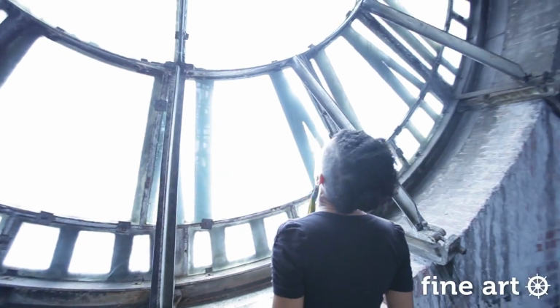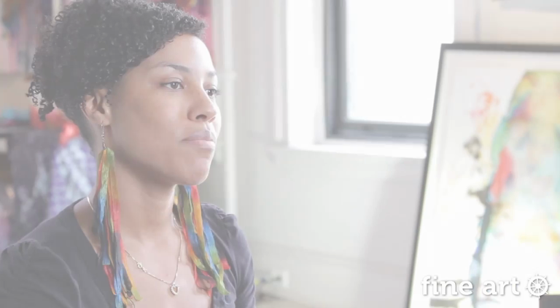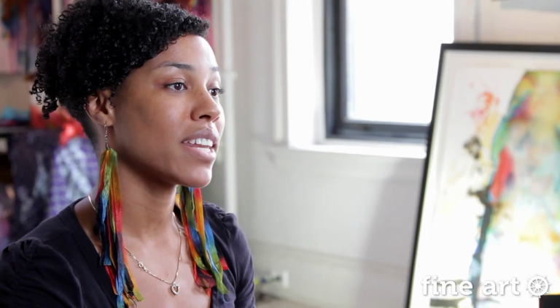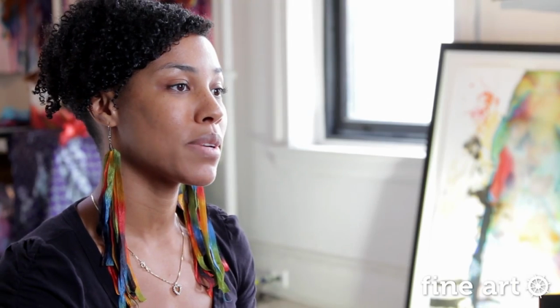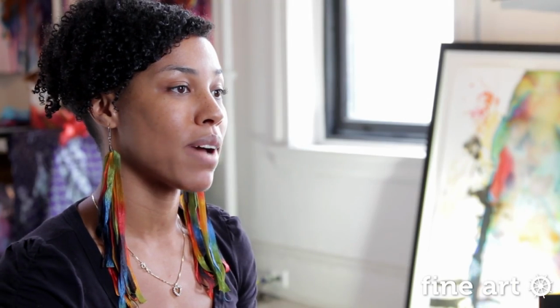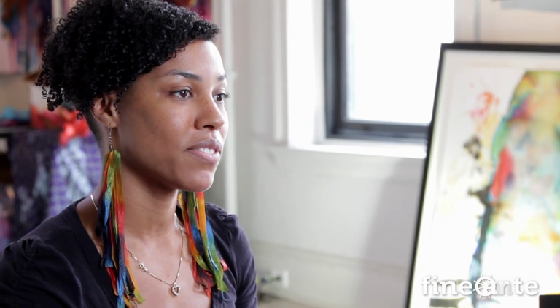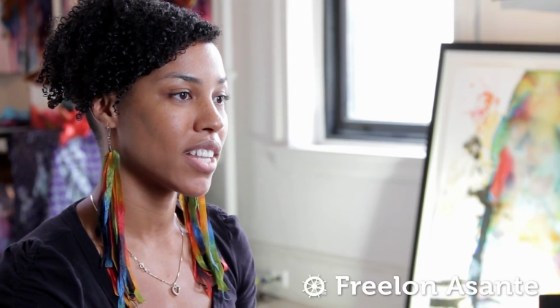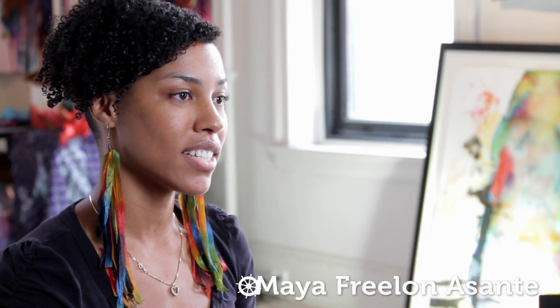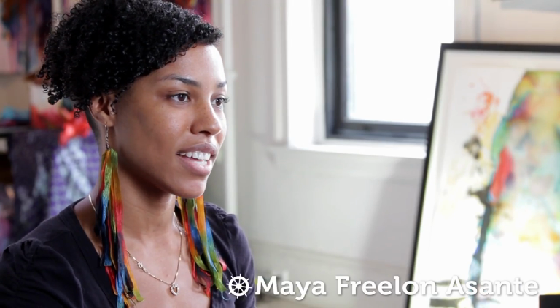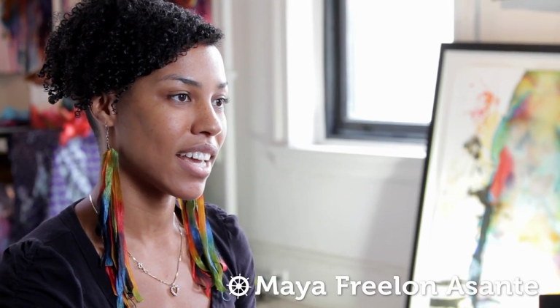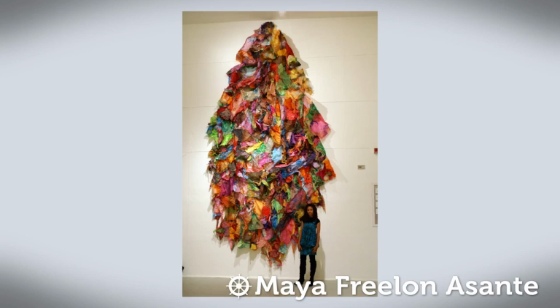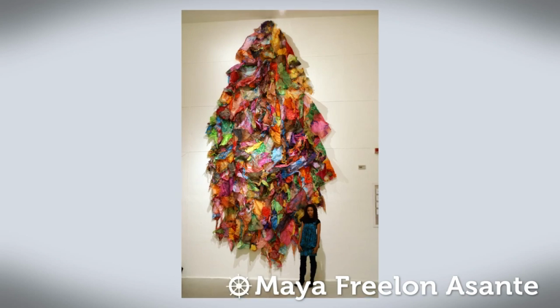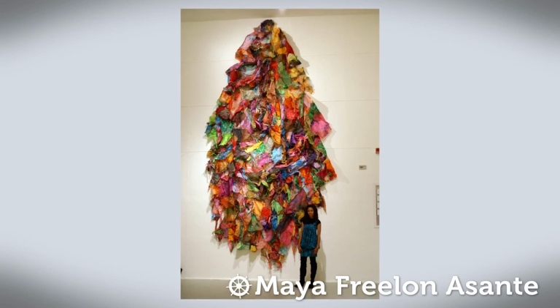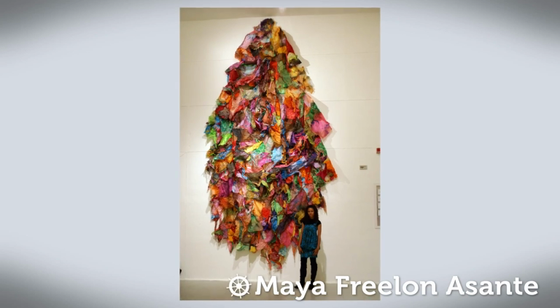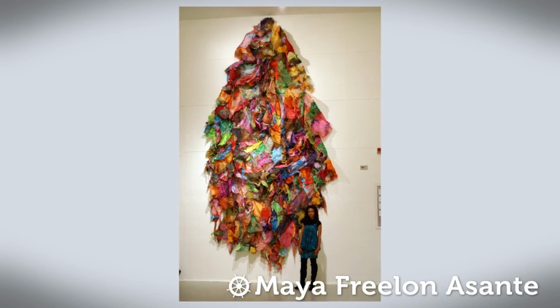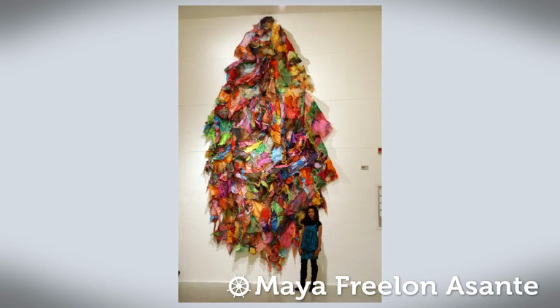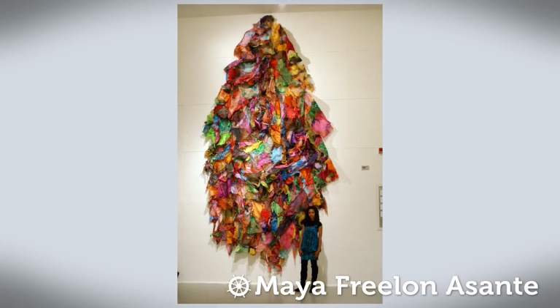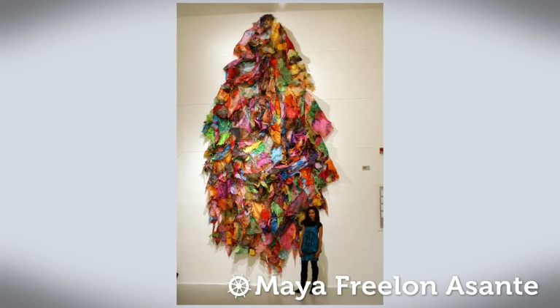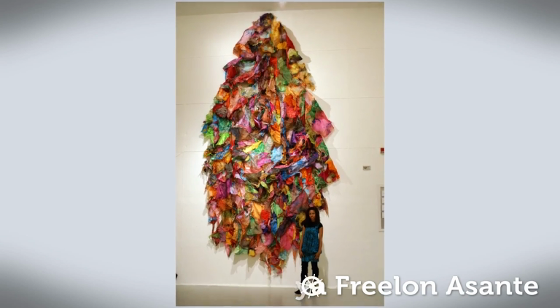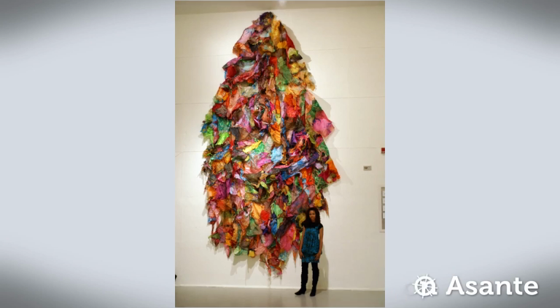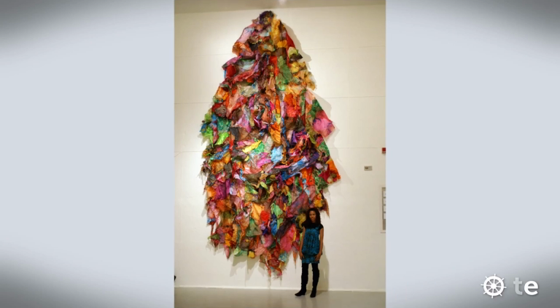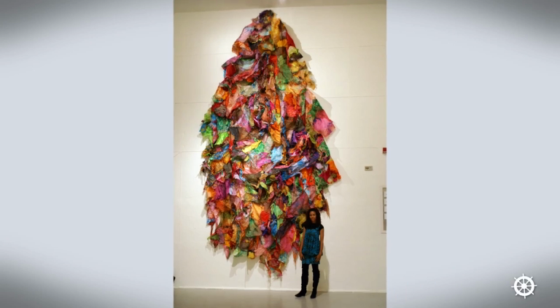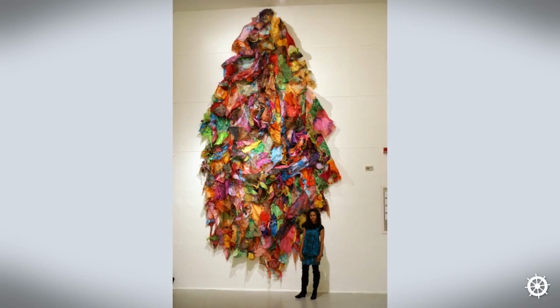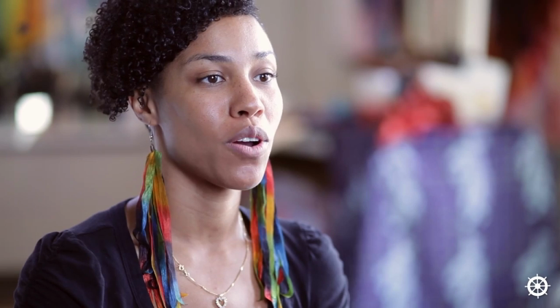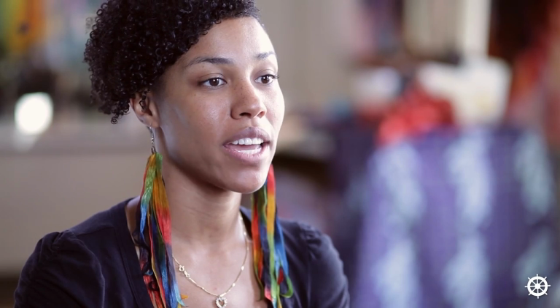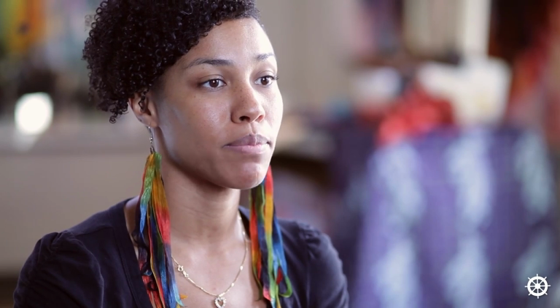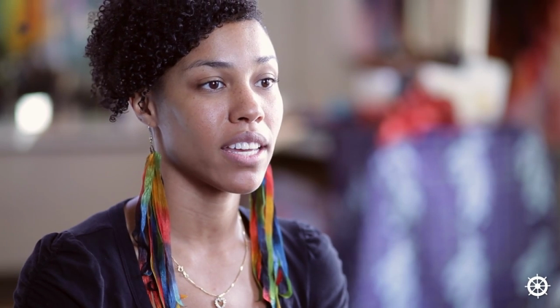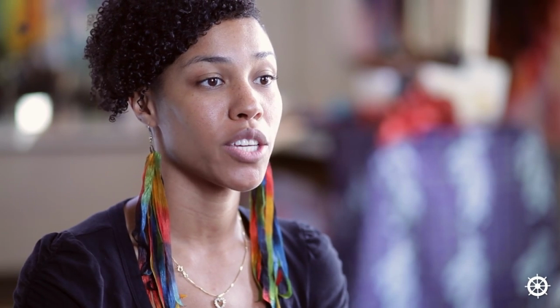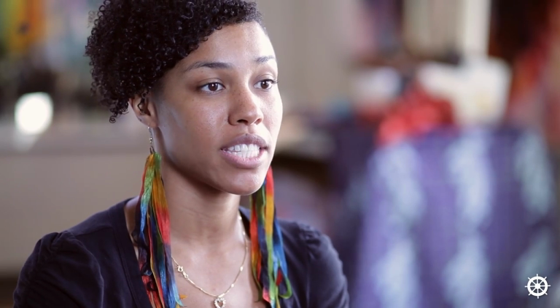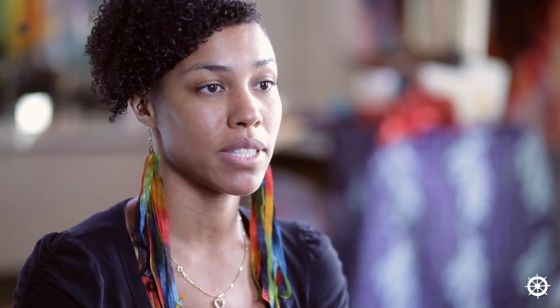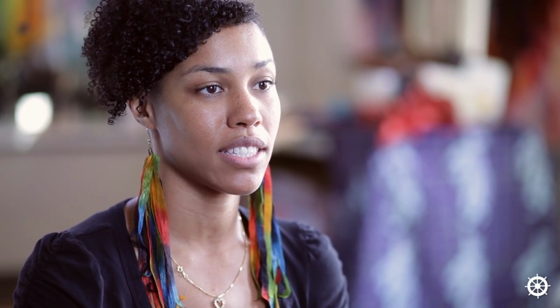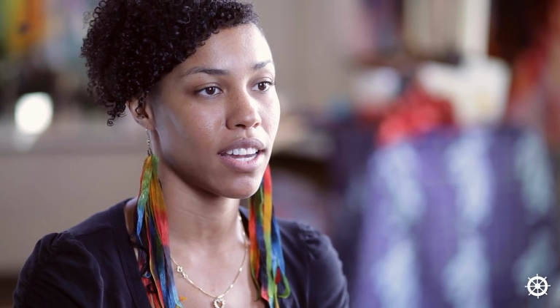My name is Maya Freelan Asante. I have artwork in Madagascar, Rome, and Jamaica and the U.S. embassies there.